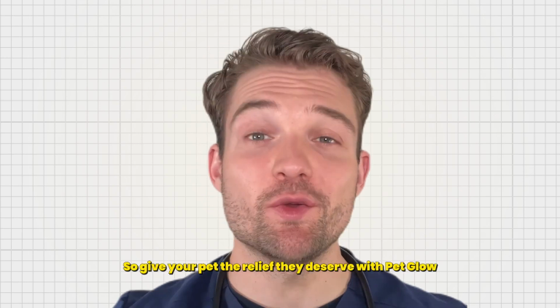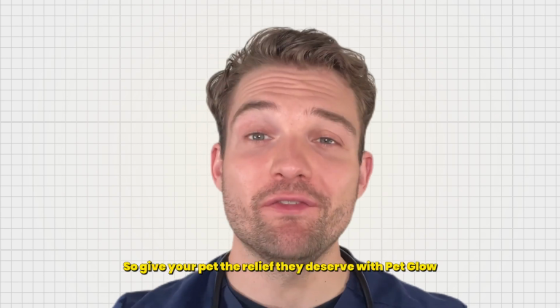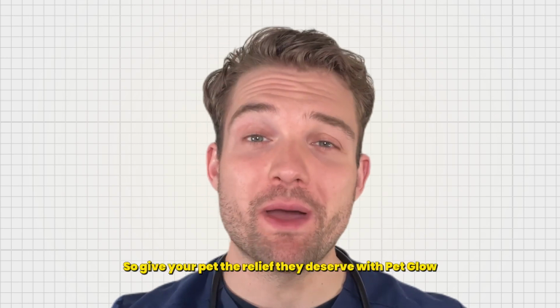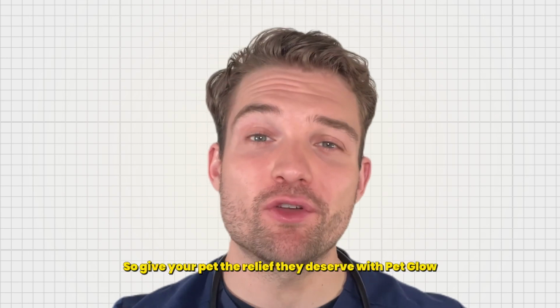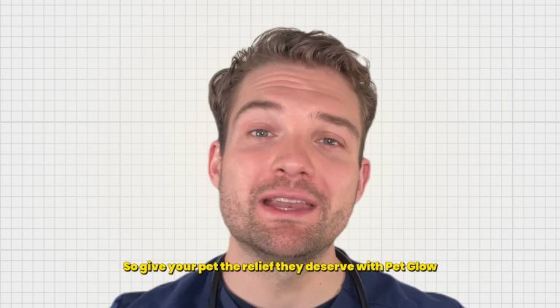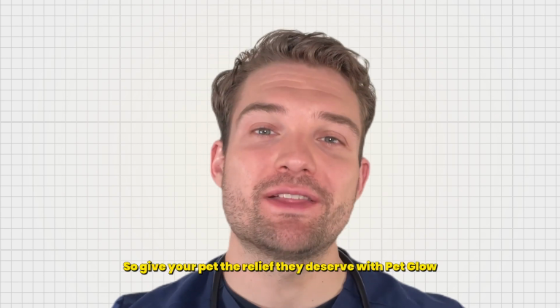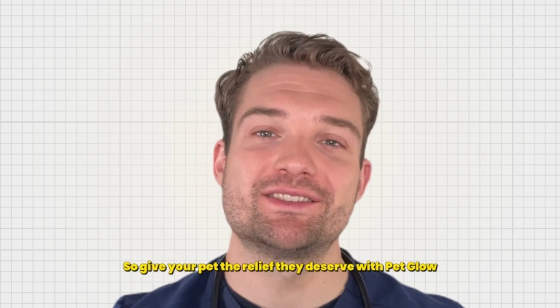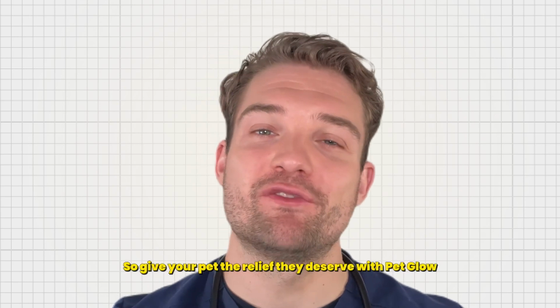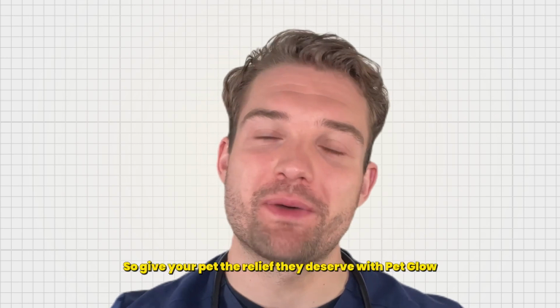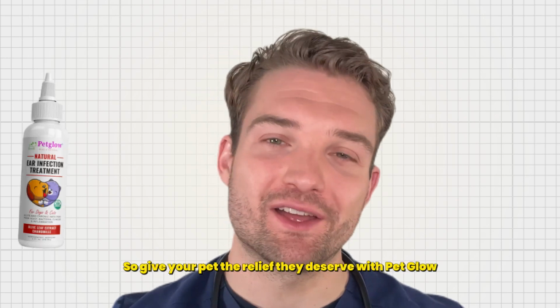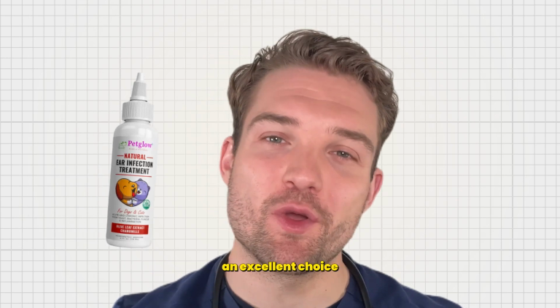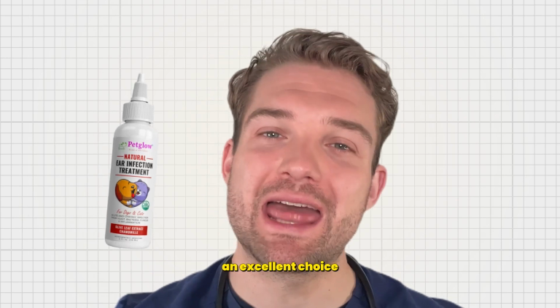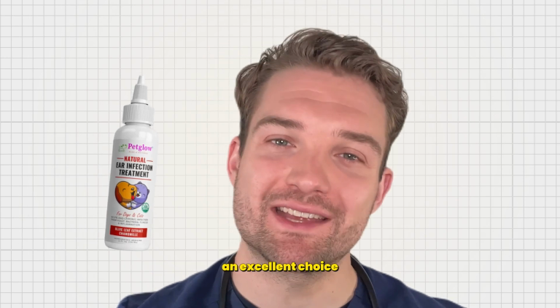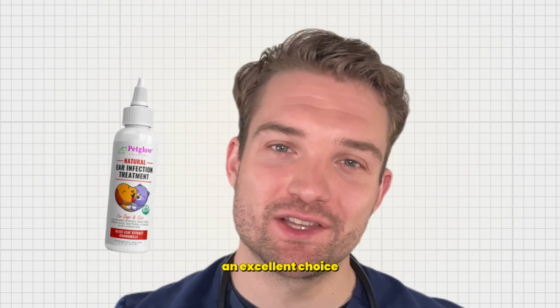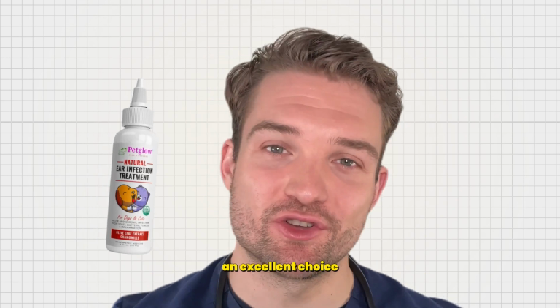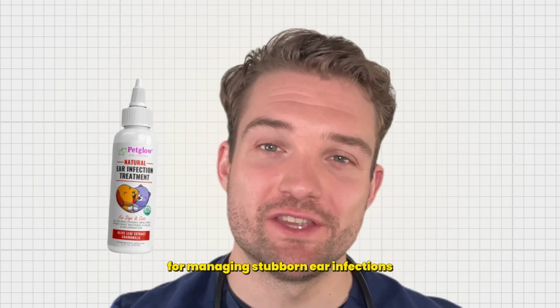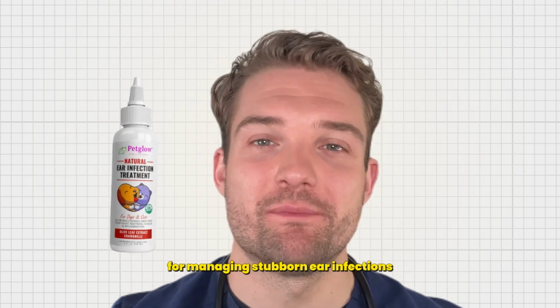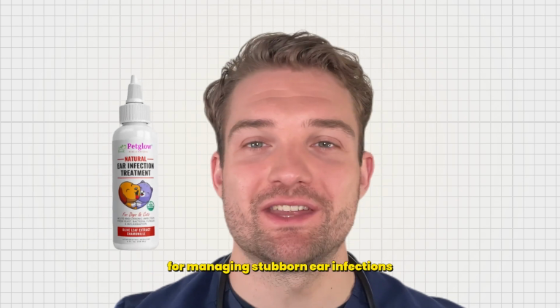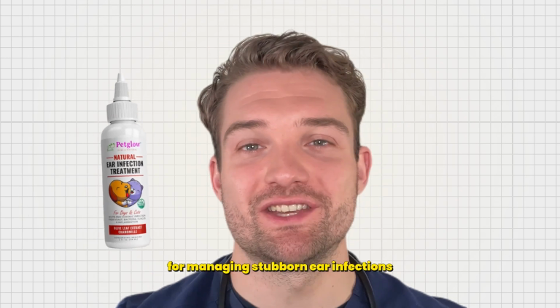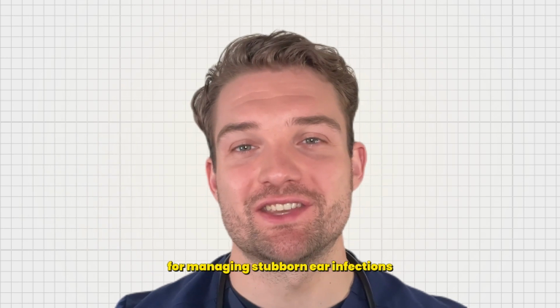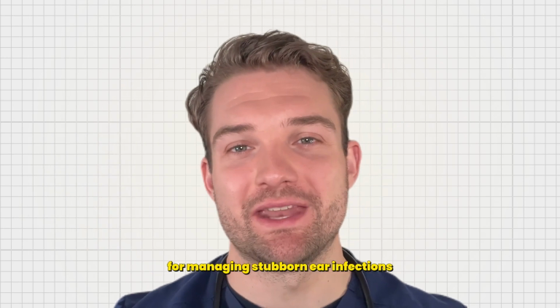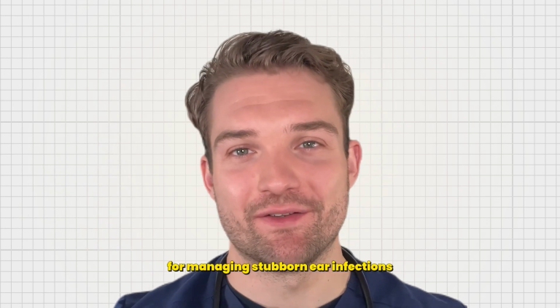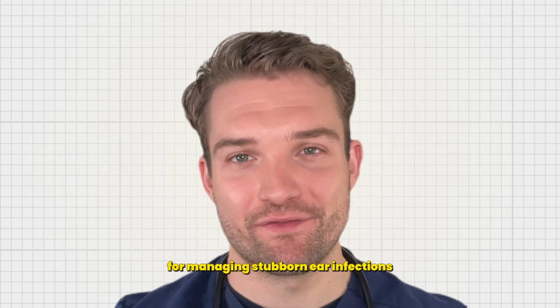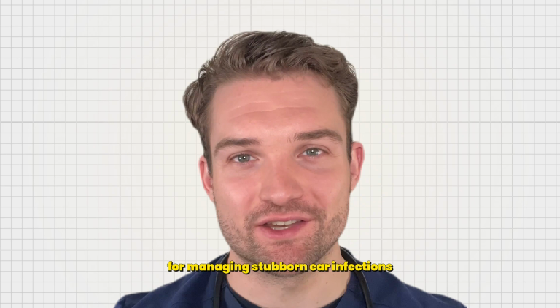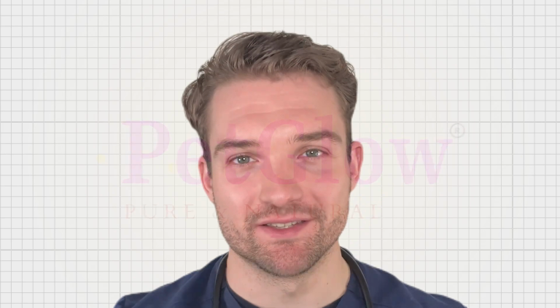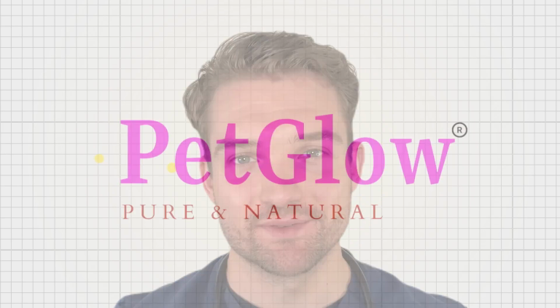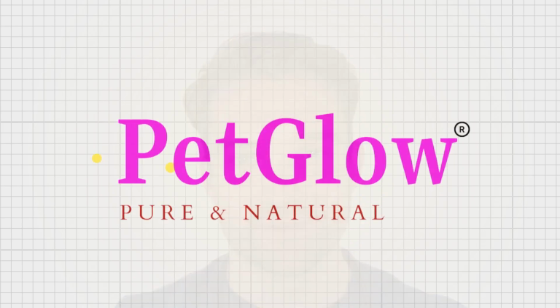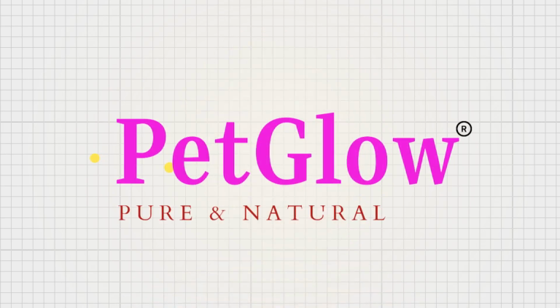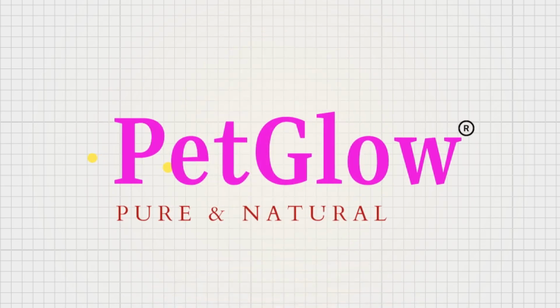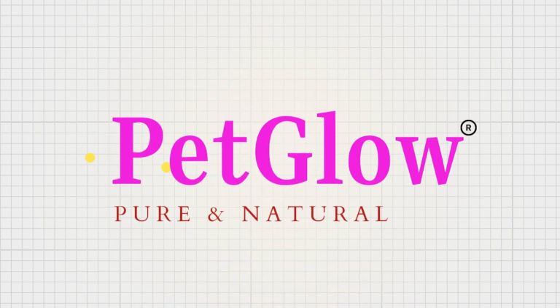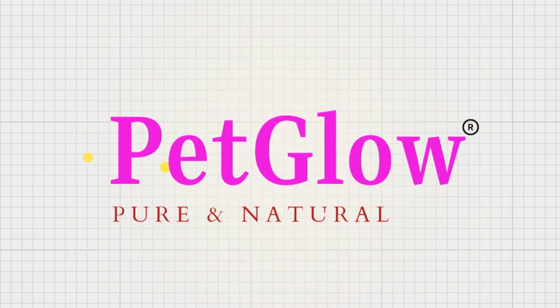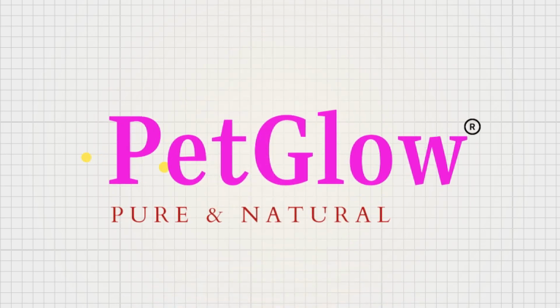So give your pet the relief they deserve with Pet Glow, an excellent choice for managing stubborn ear infections. Thank you!